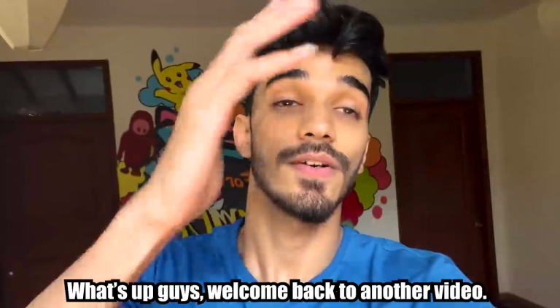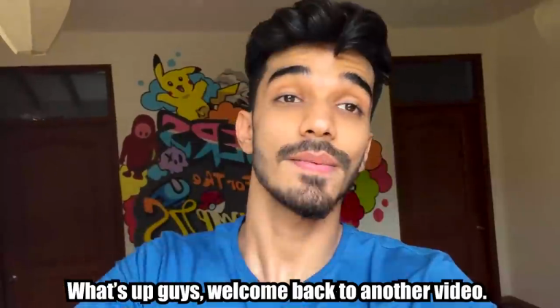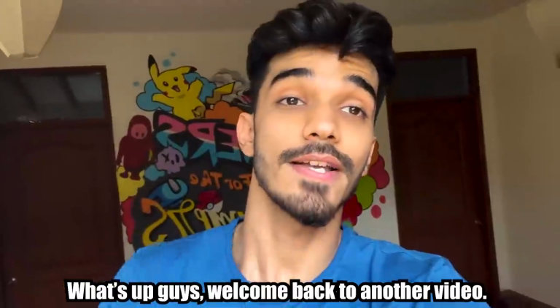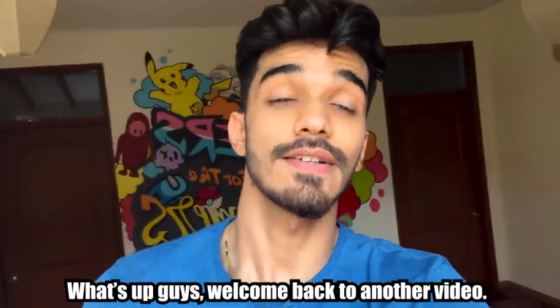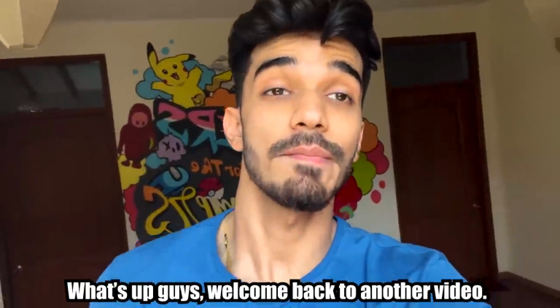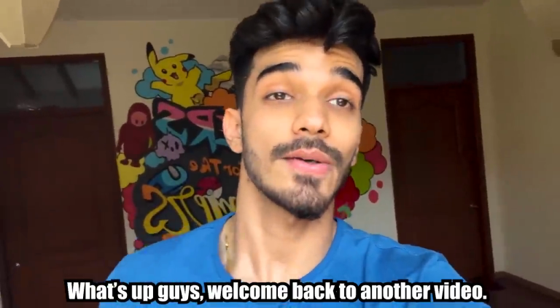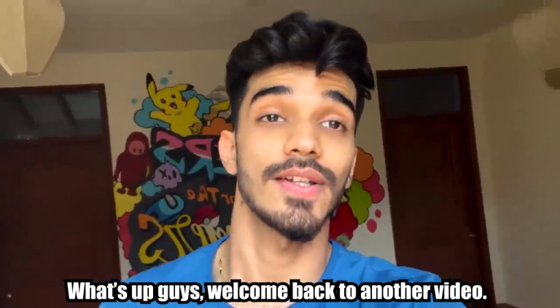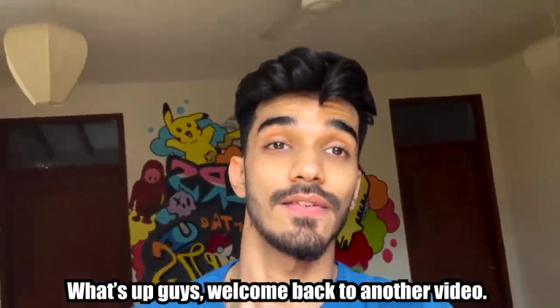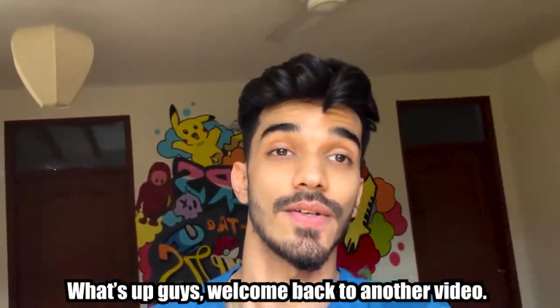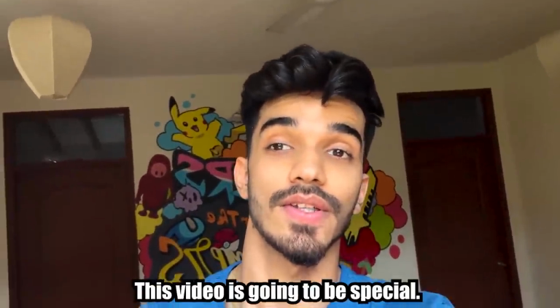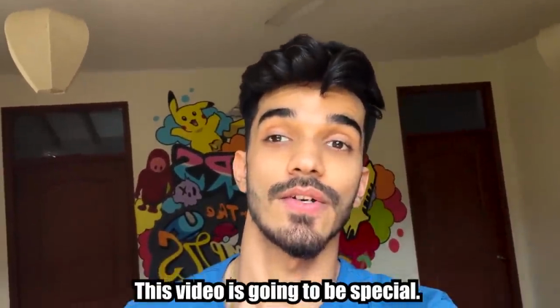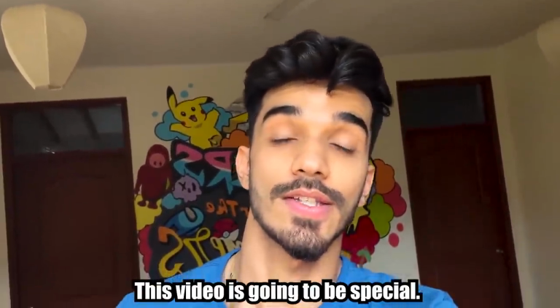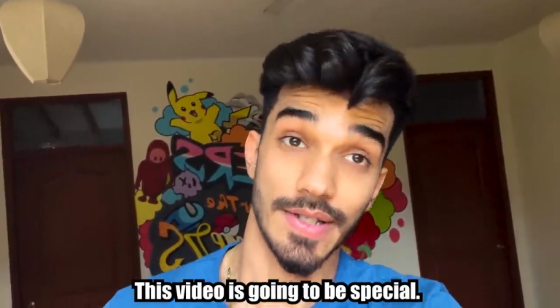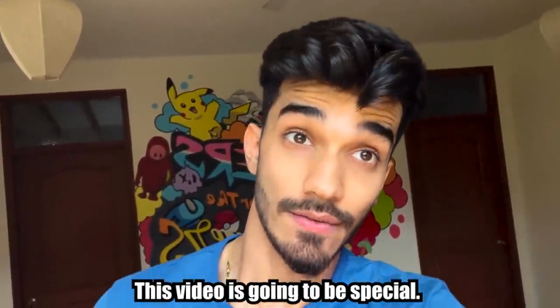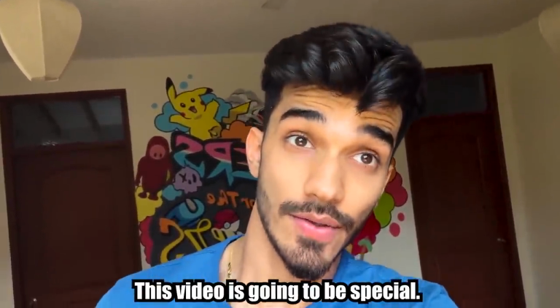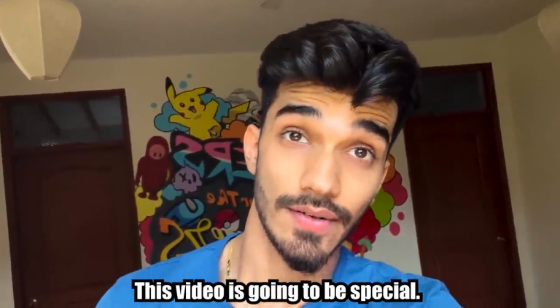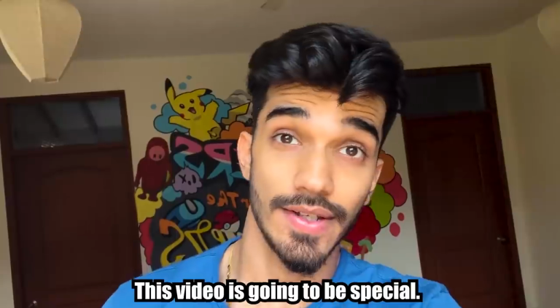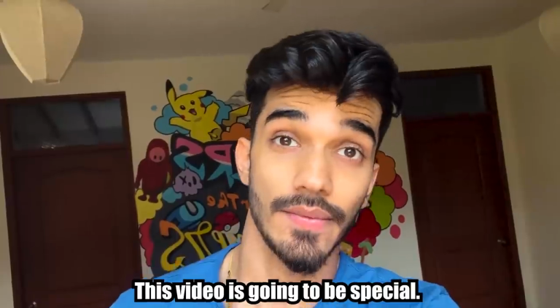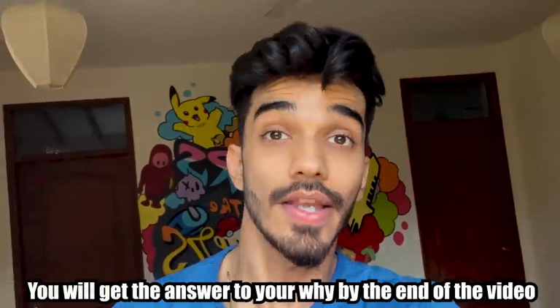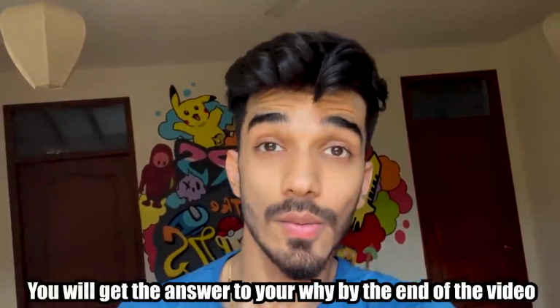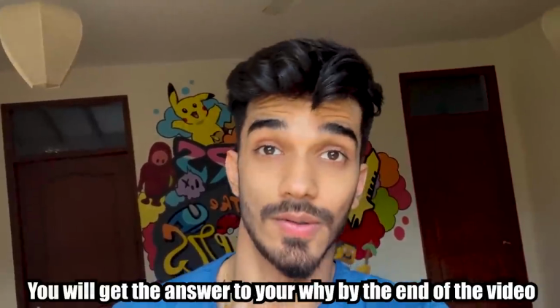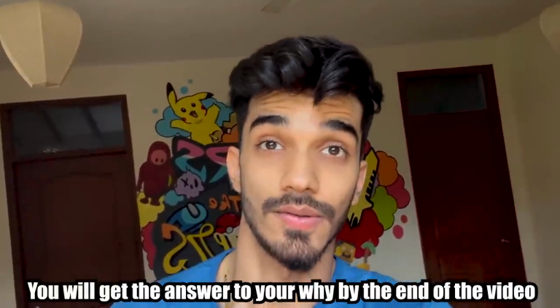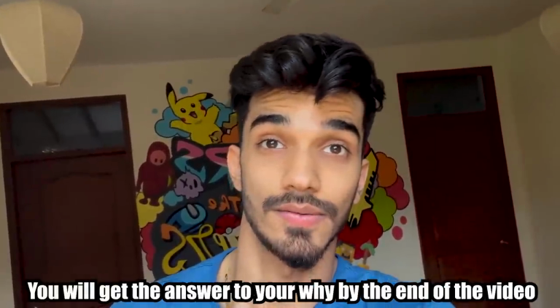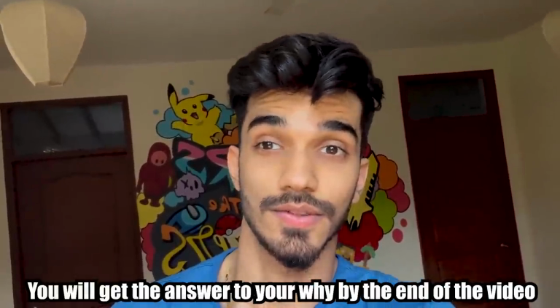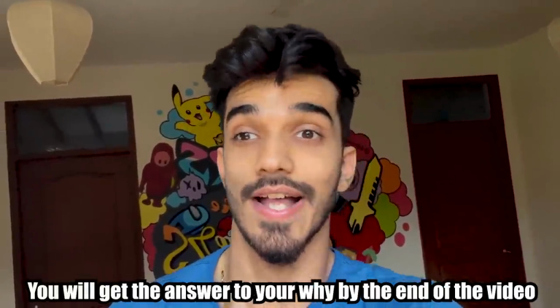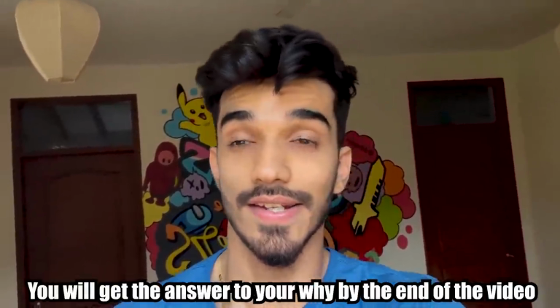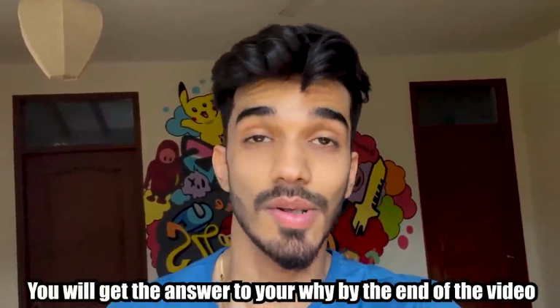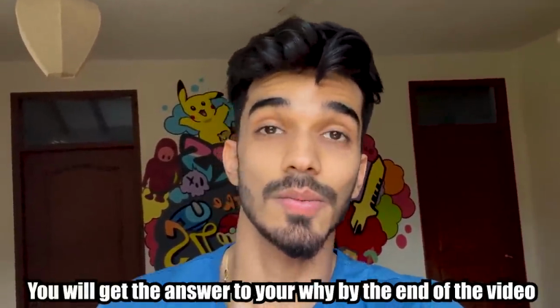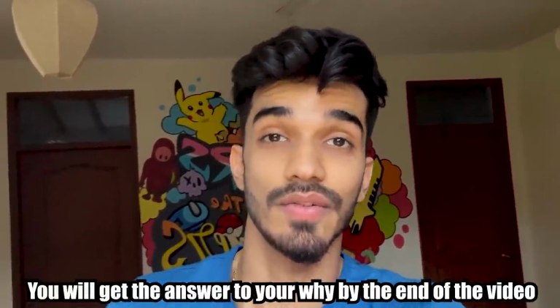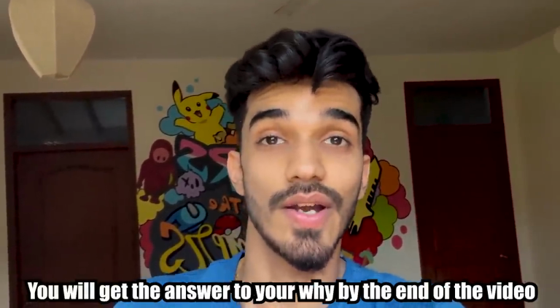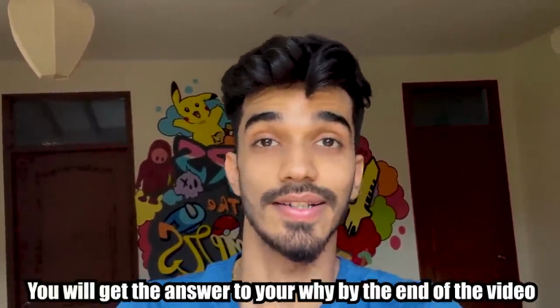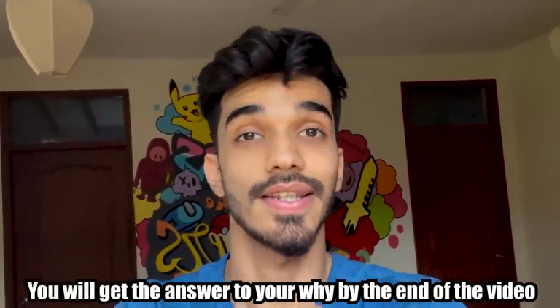What's up guys, welcome back to another video. This video is a special video — you can tell the answer at the end of the video.